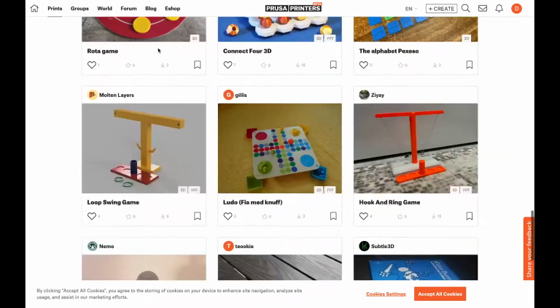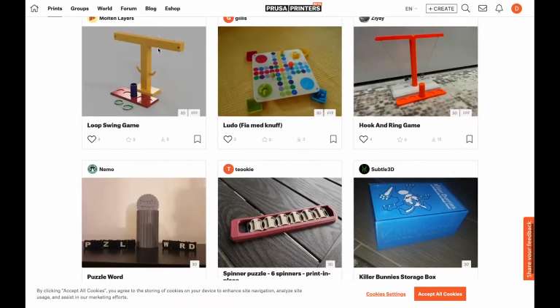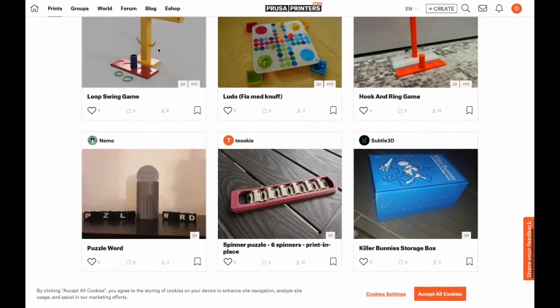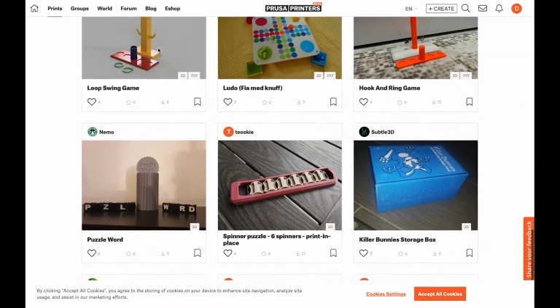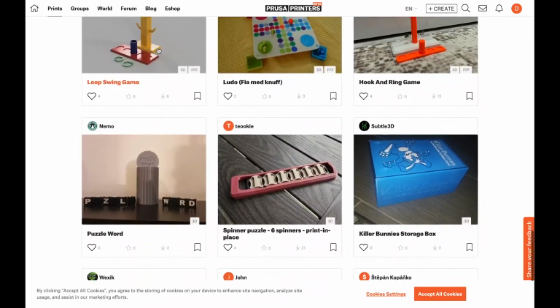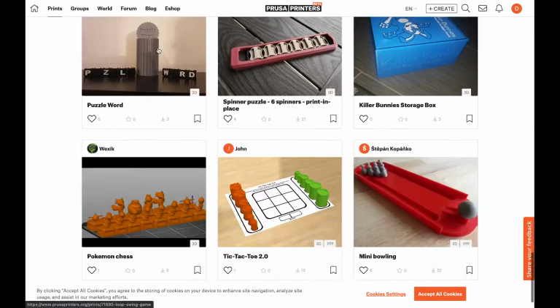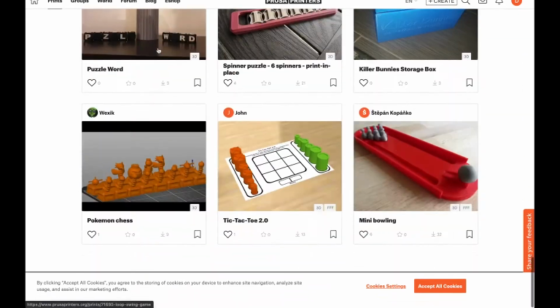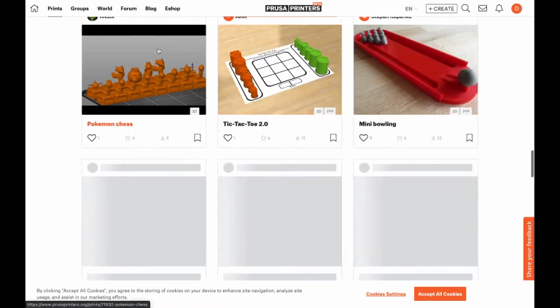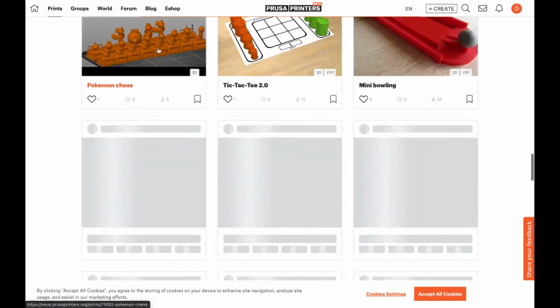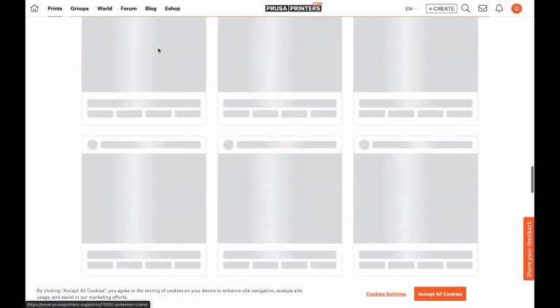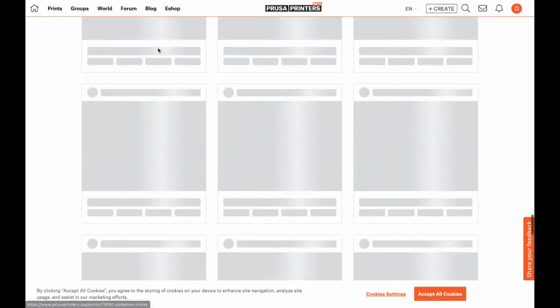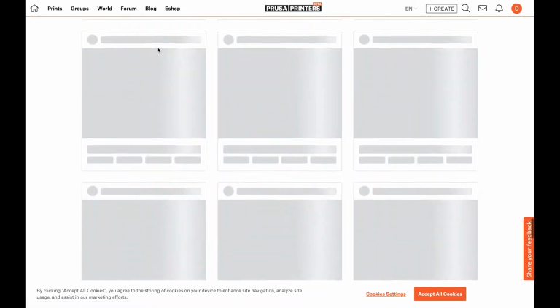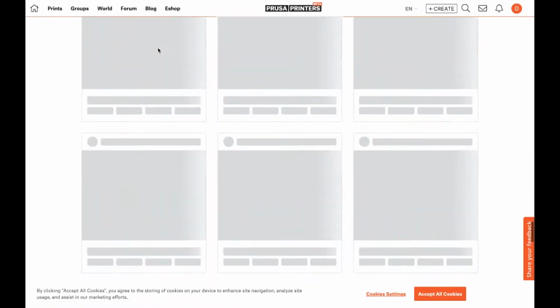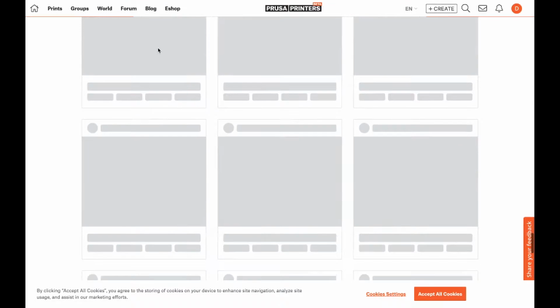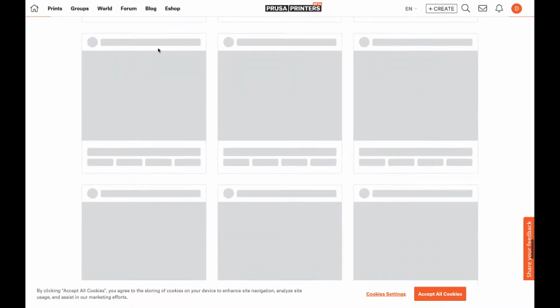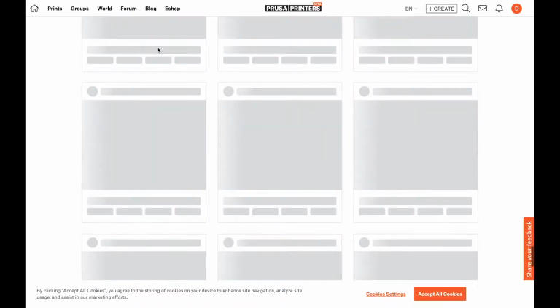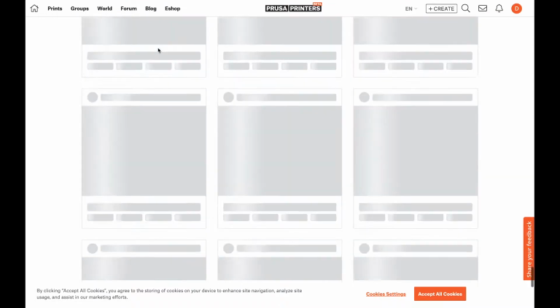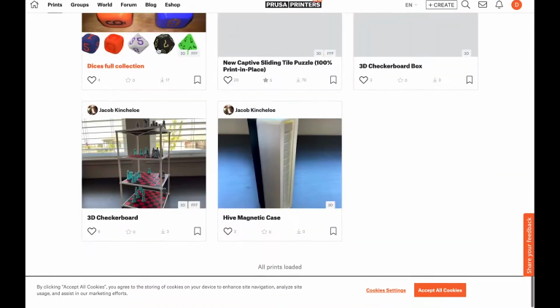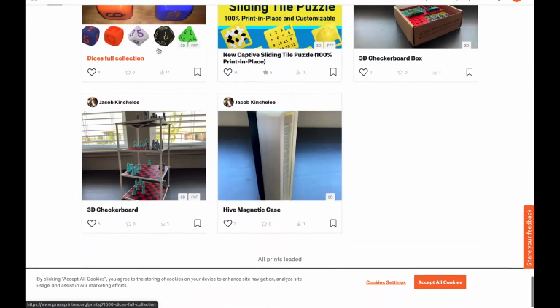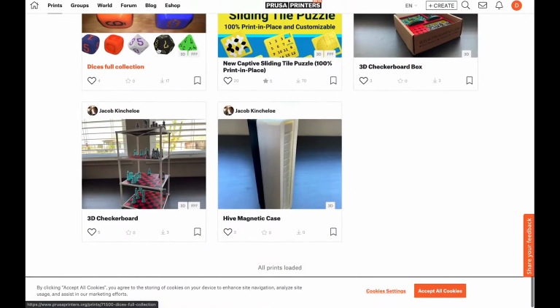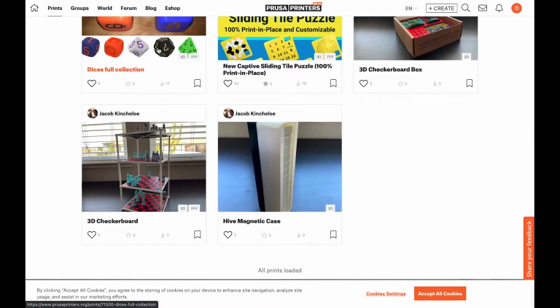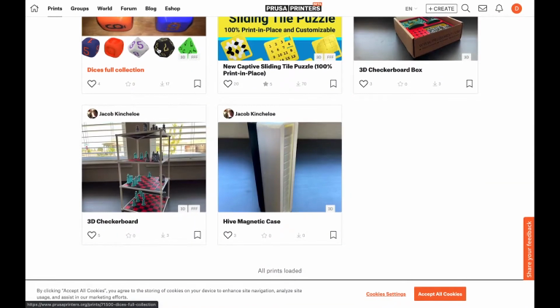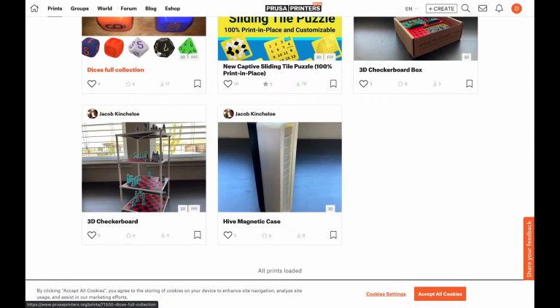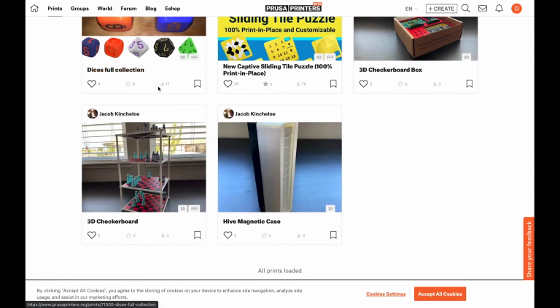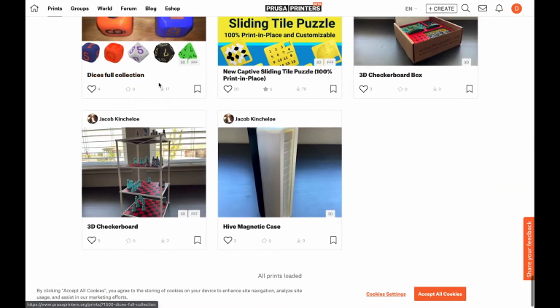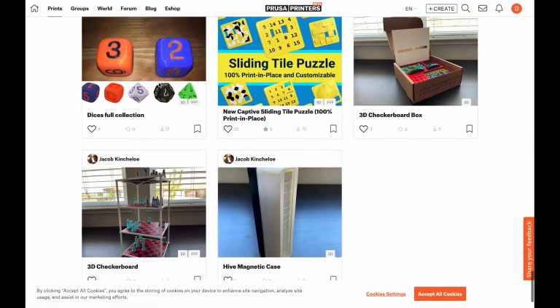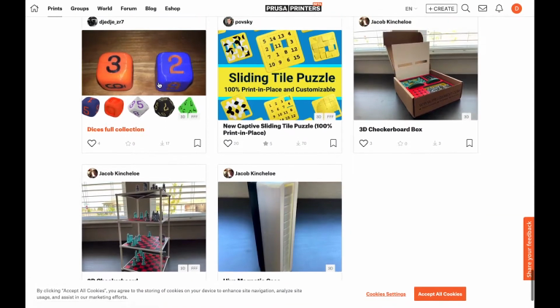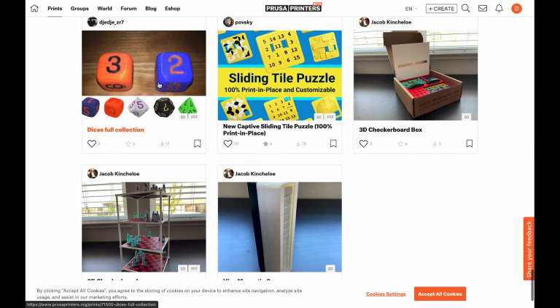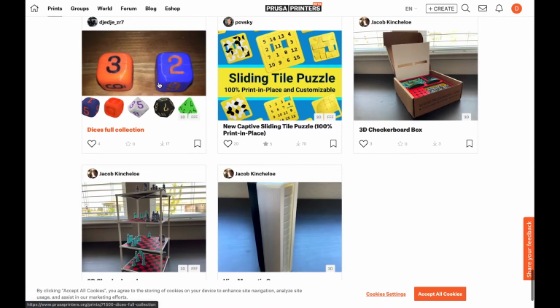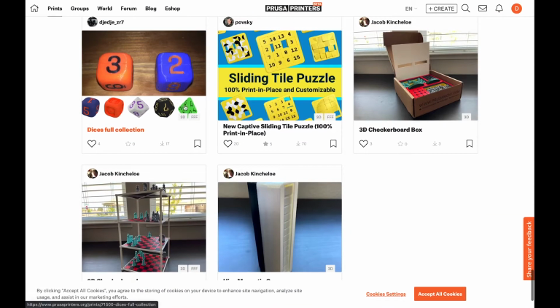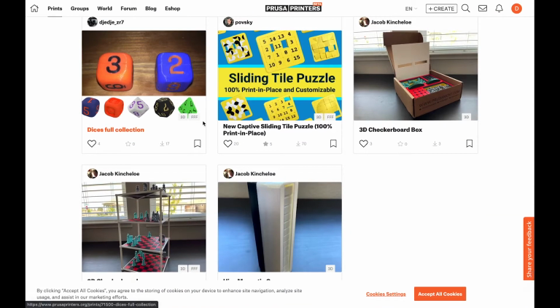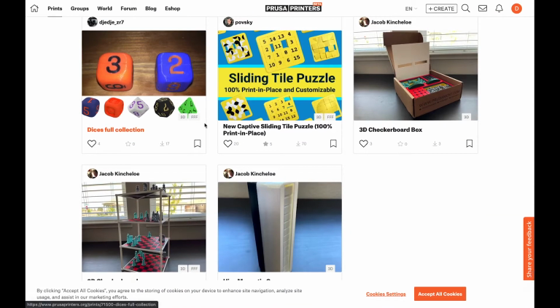But now I'm going to make another balancing game that I thought of when making the dino balance game. Let's go!